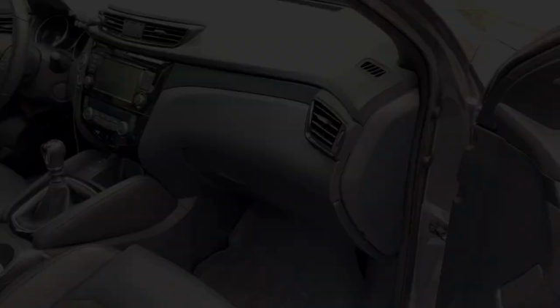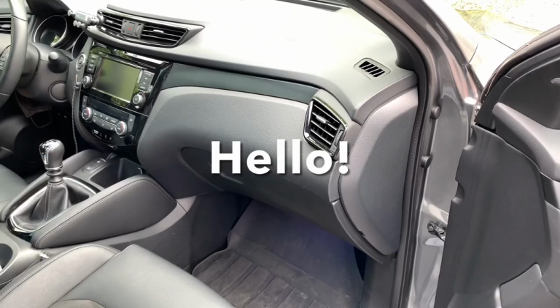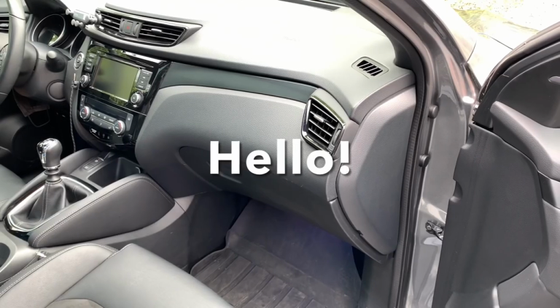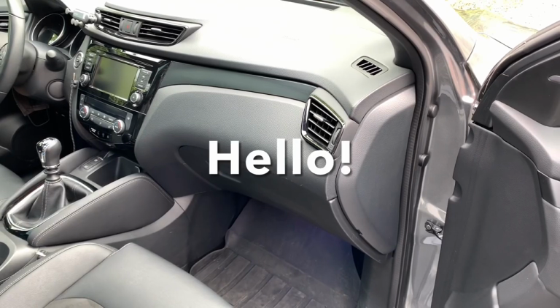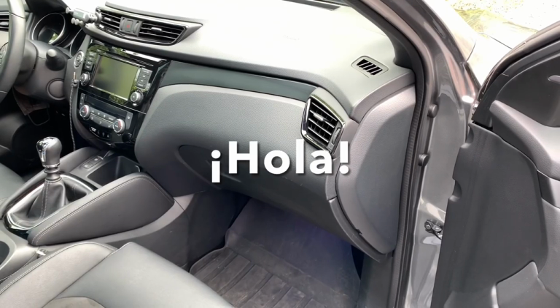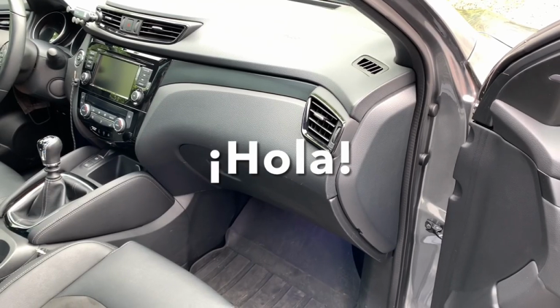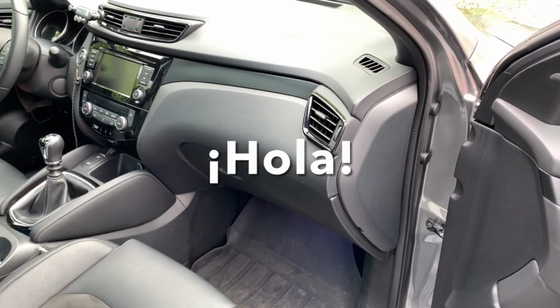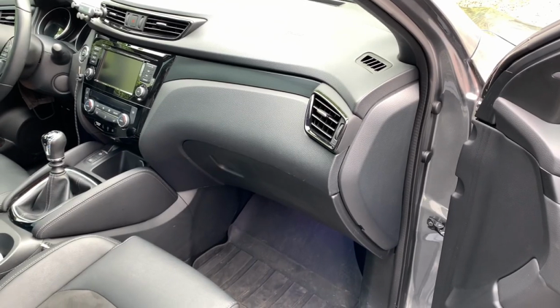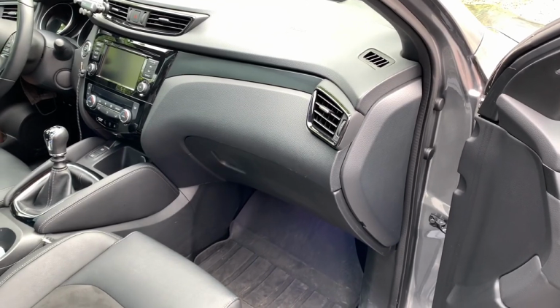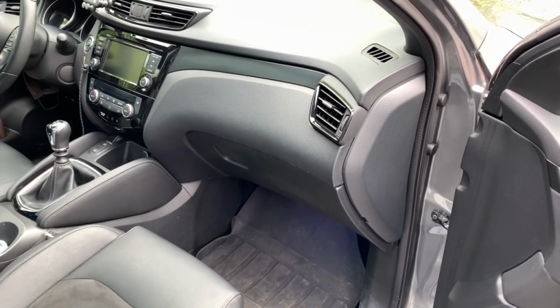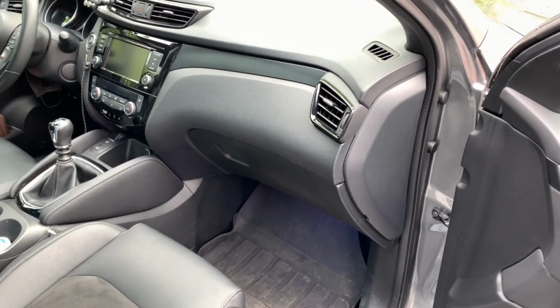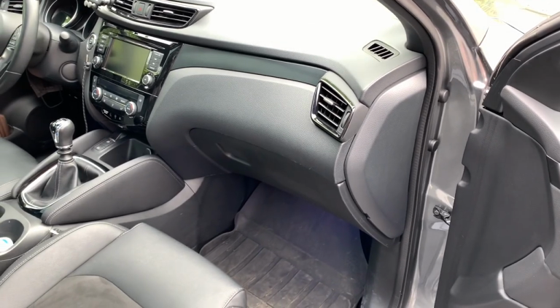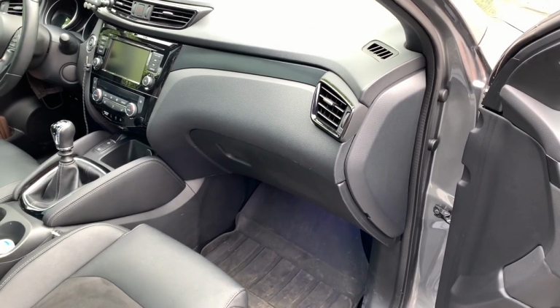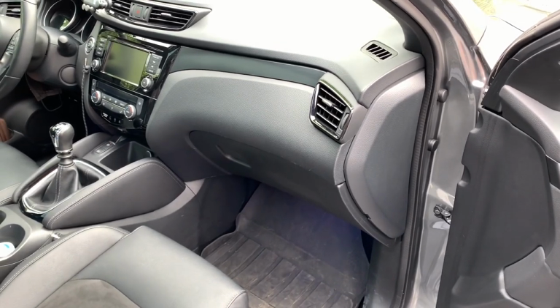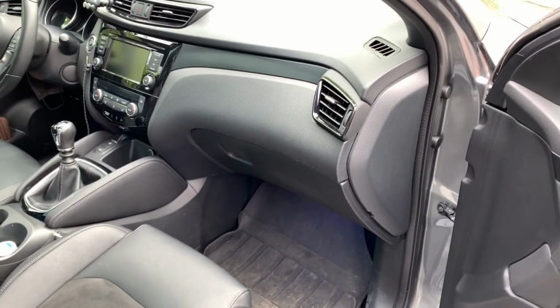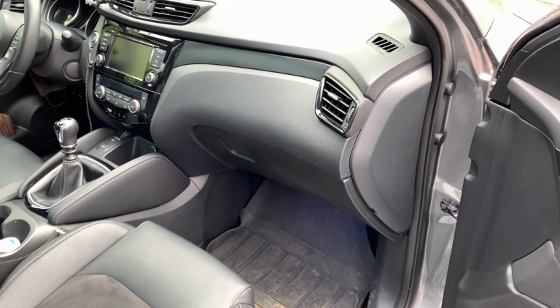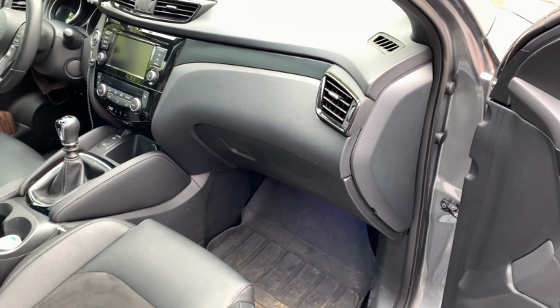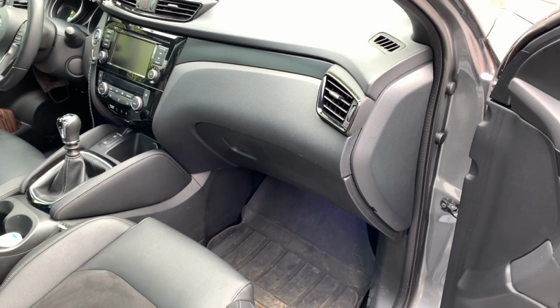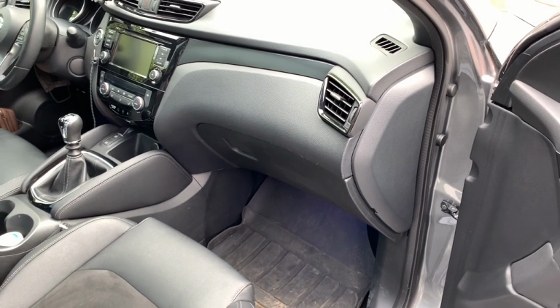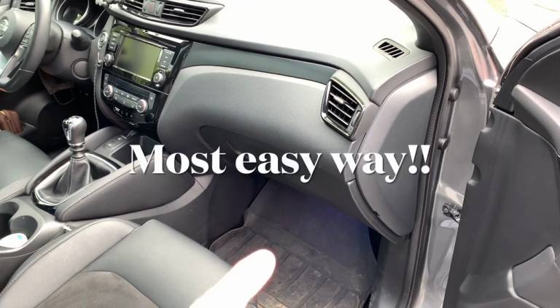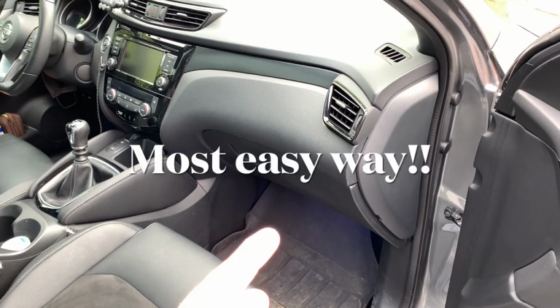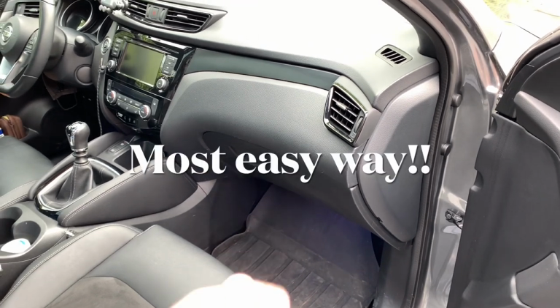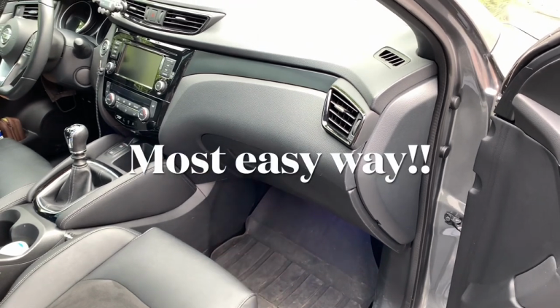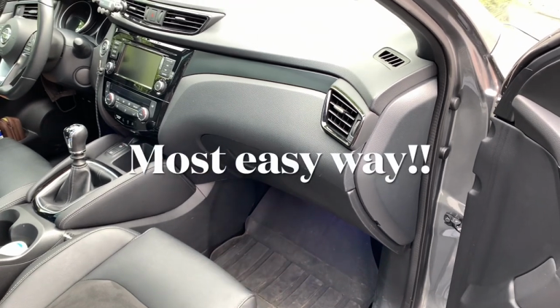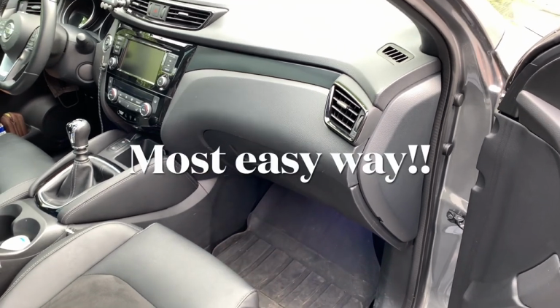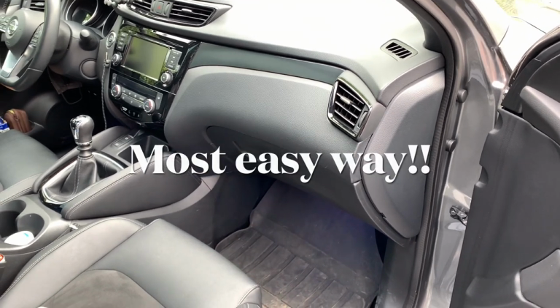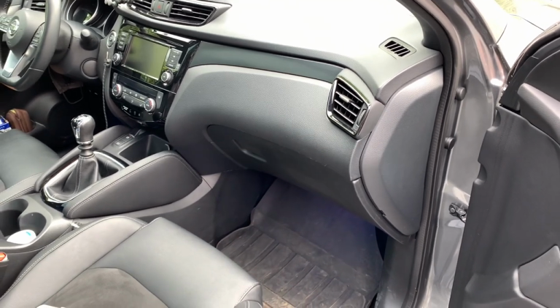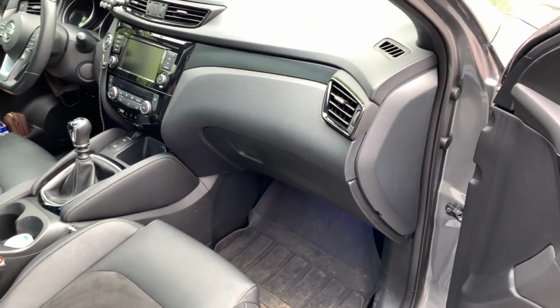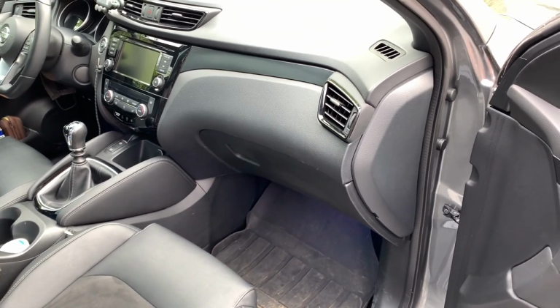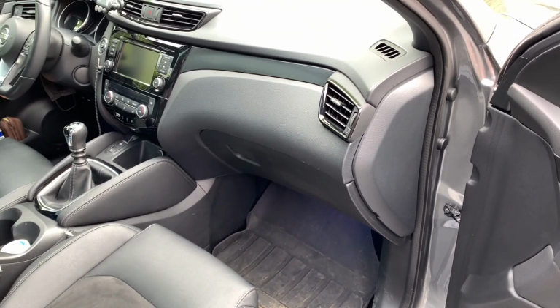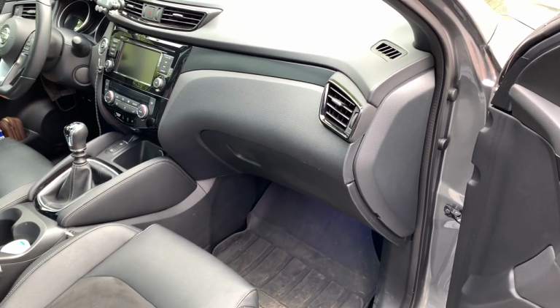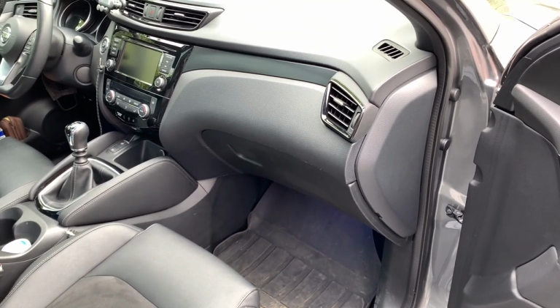Hello friends, hola amigos. Today I'm going to change the little LED light in the glove box. Welcome to this new video.